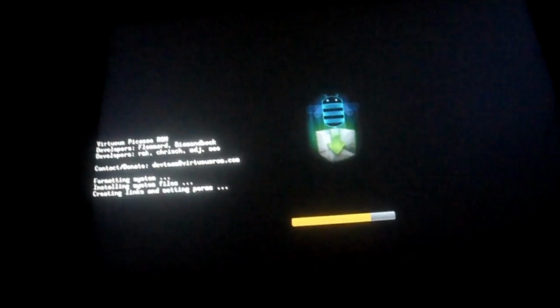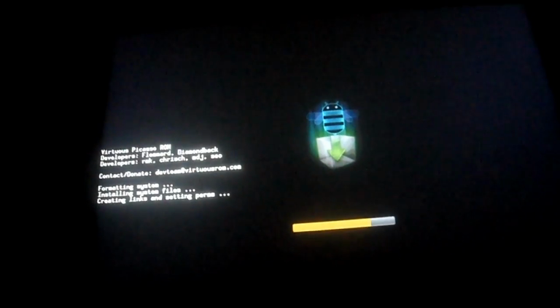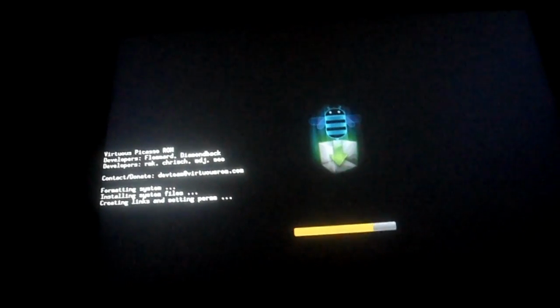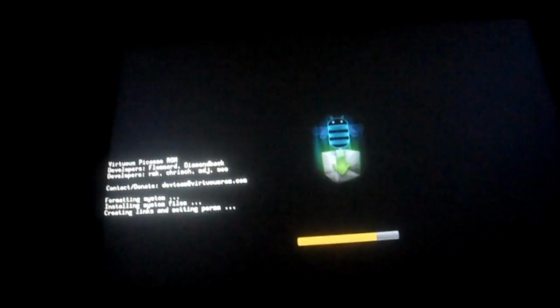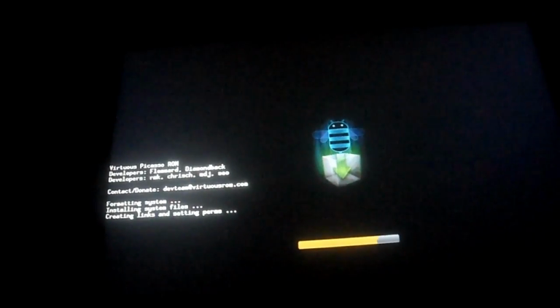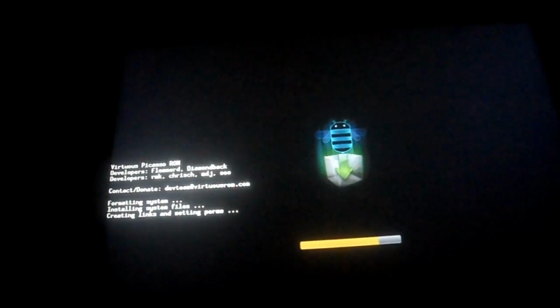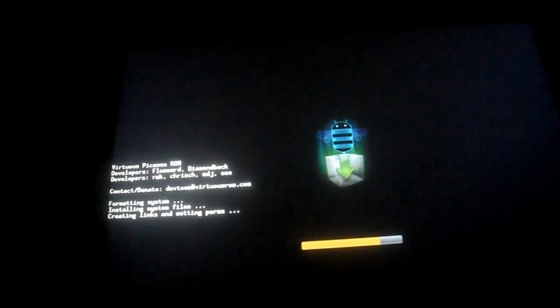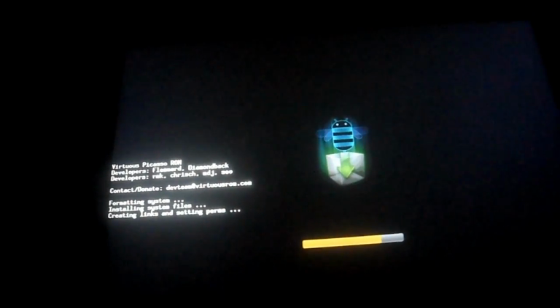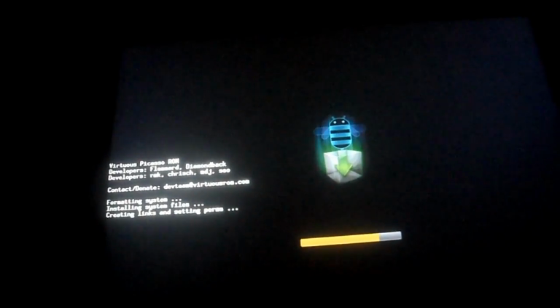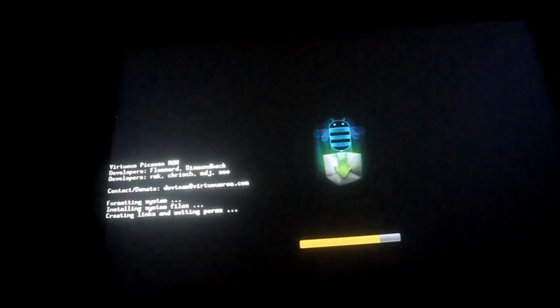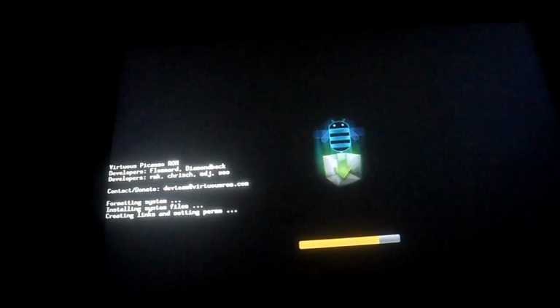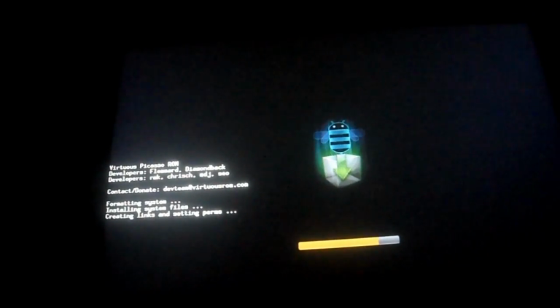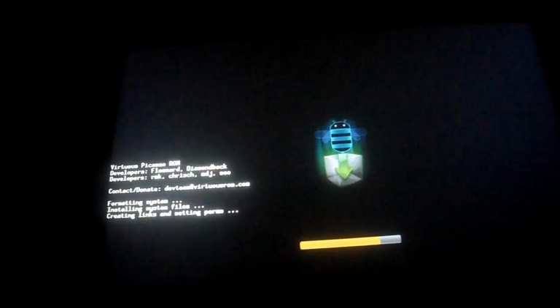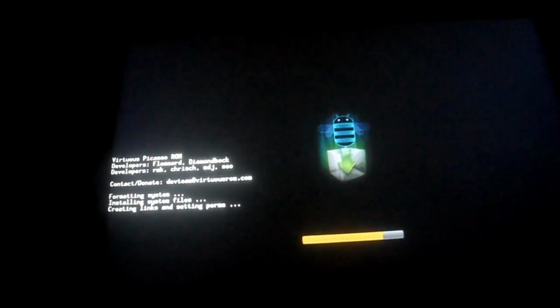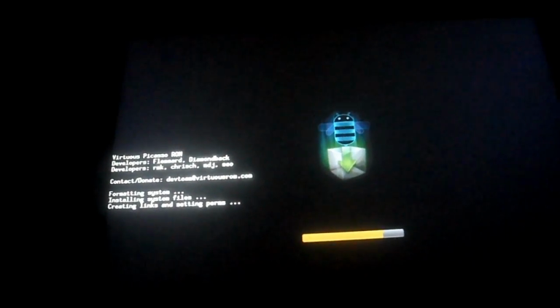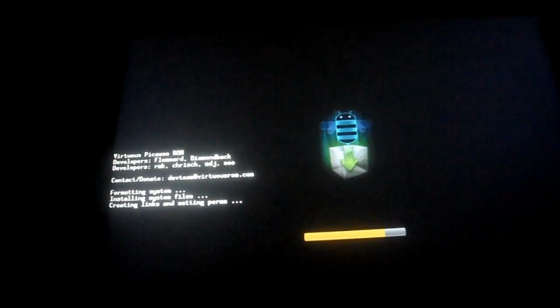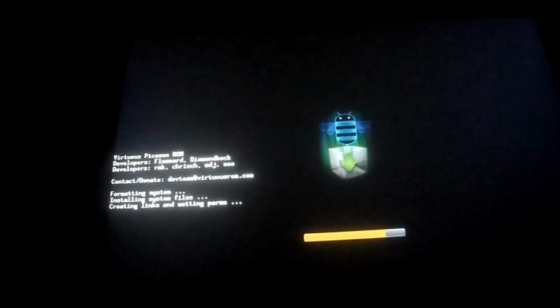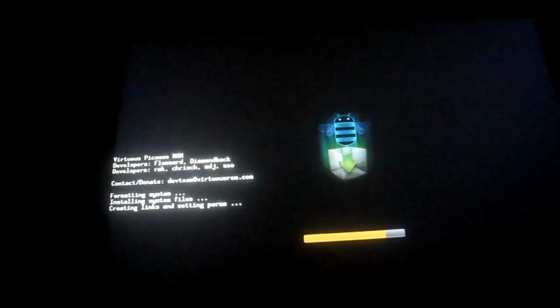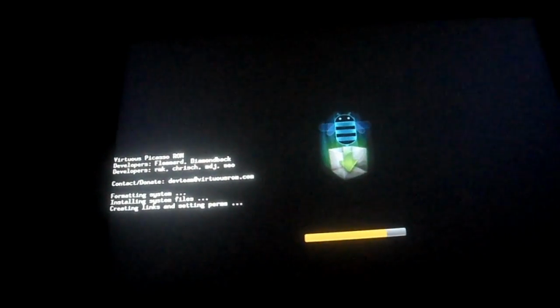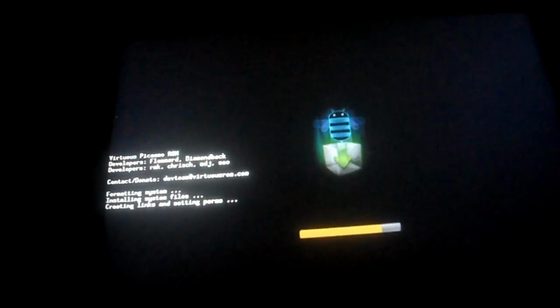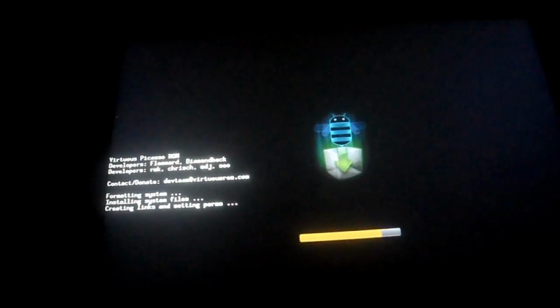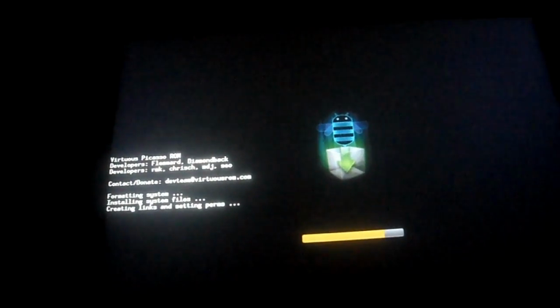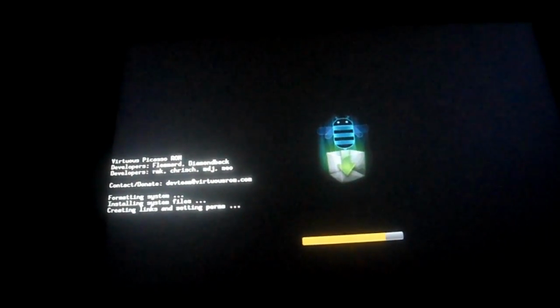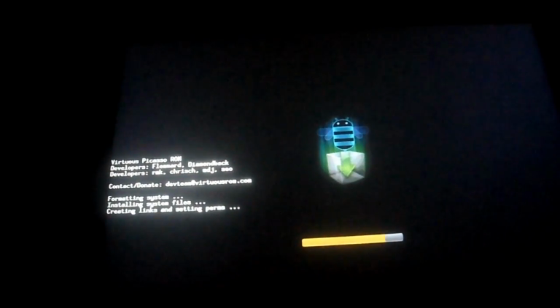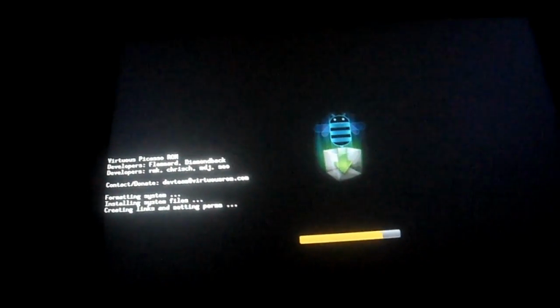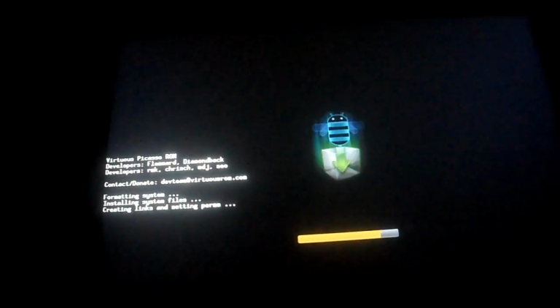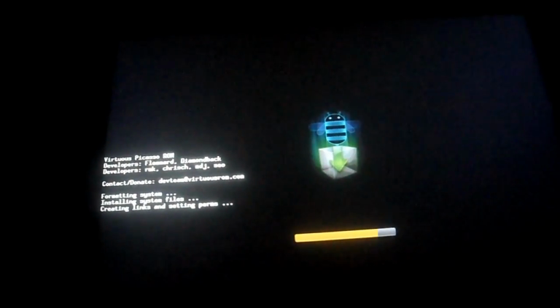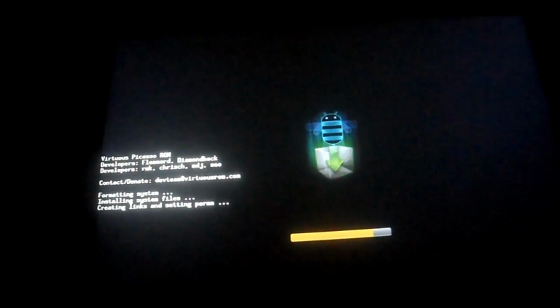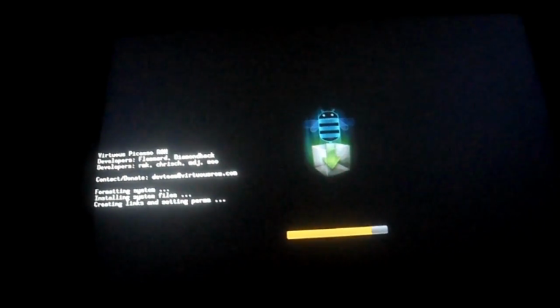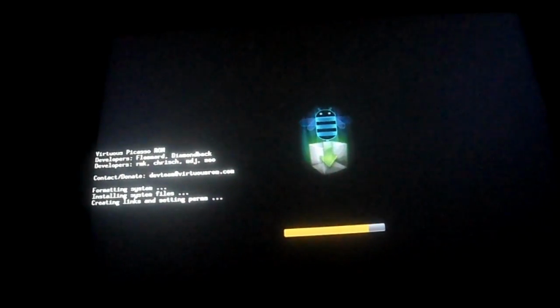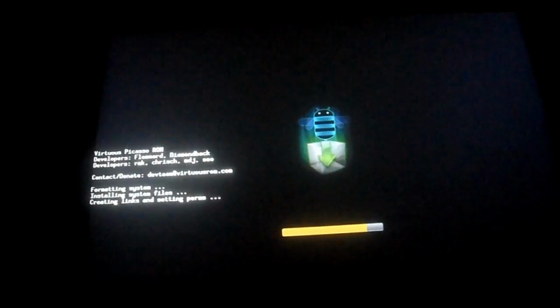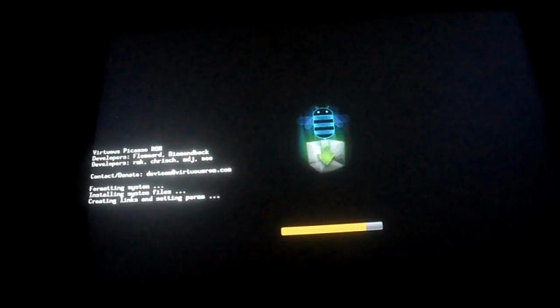It doesn't take that long — it just takes about one or two minutes to install.